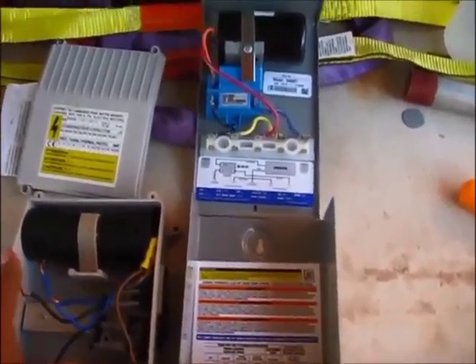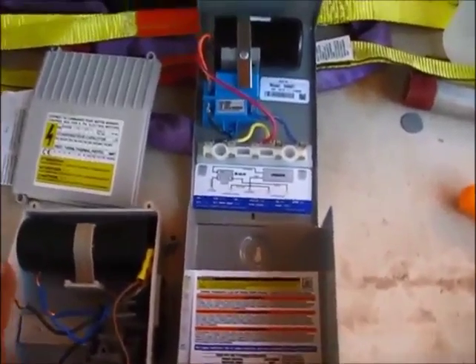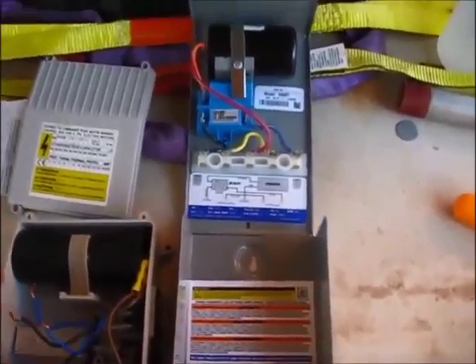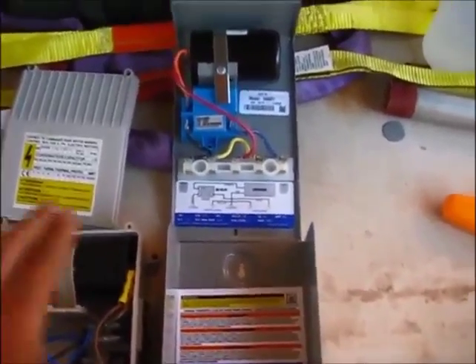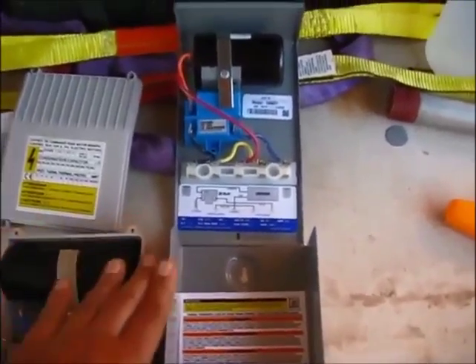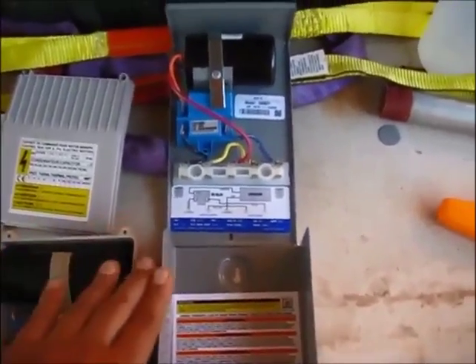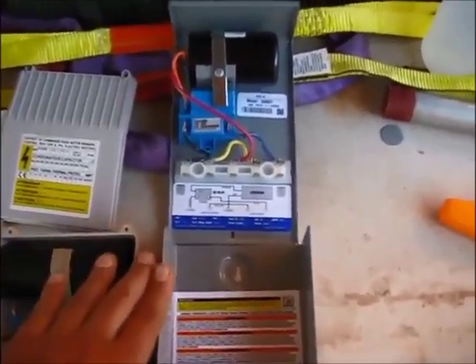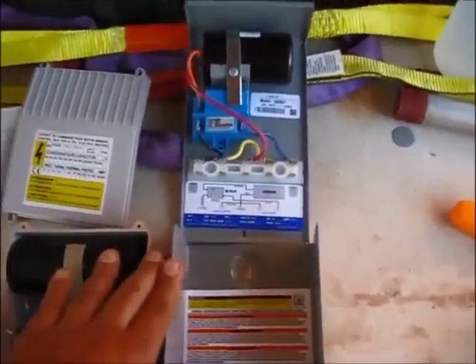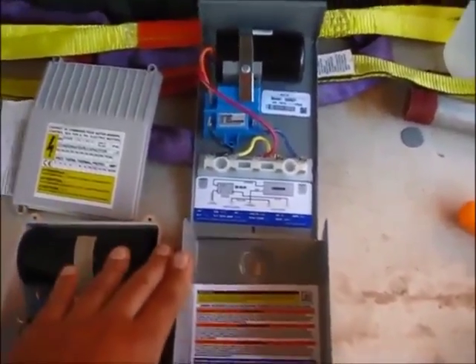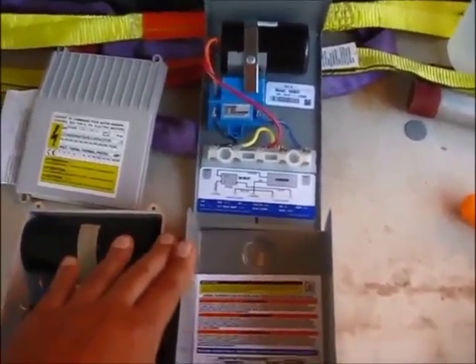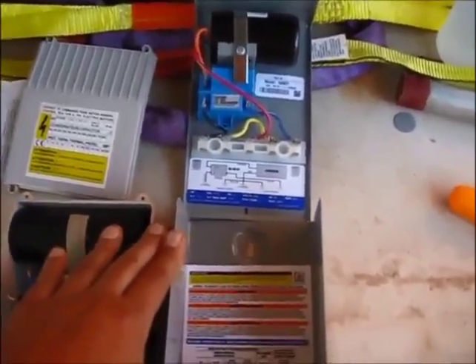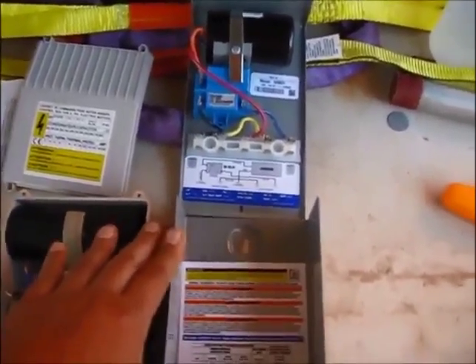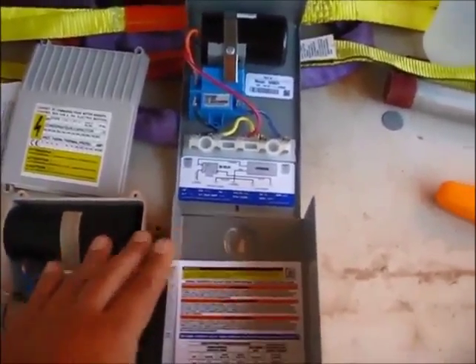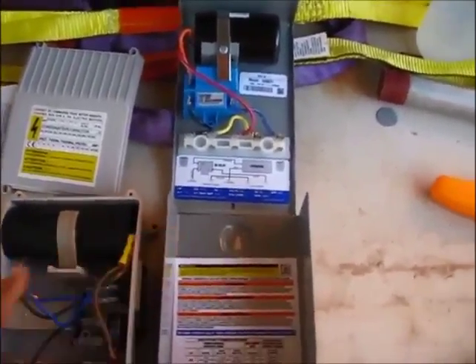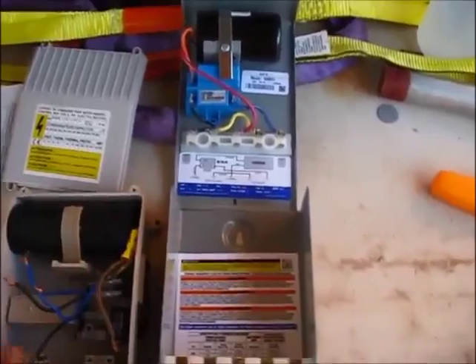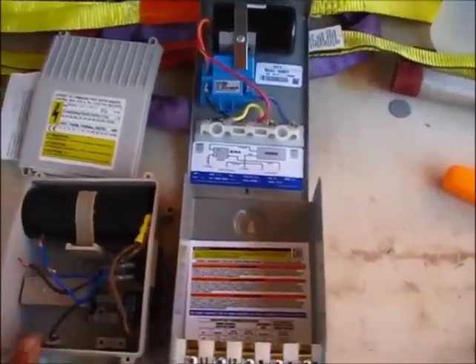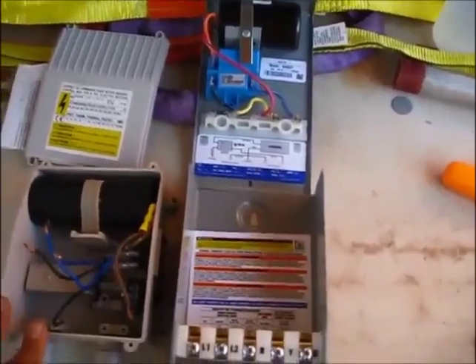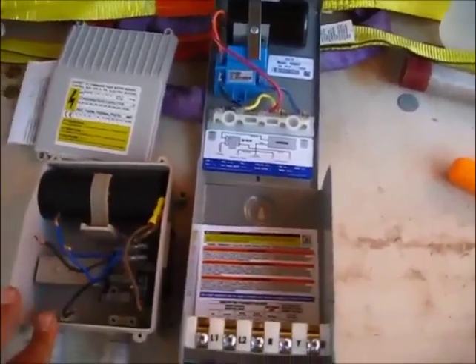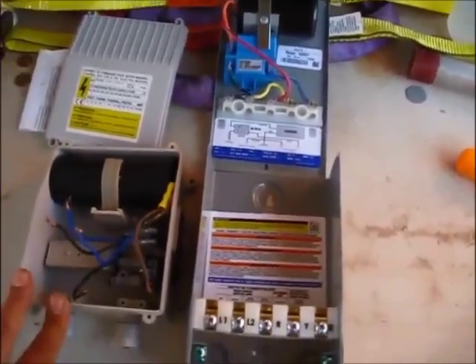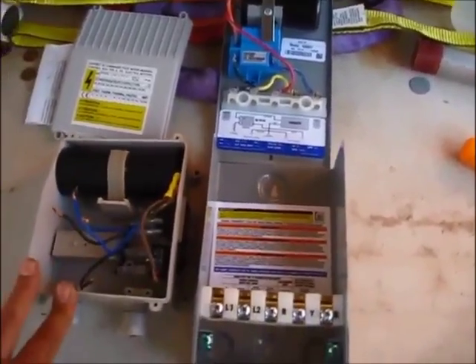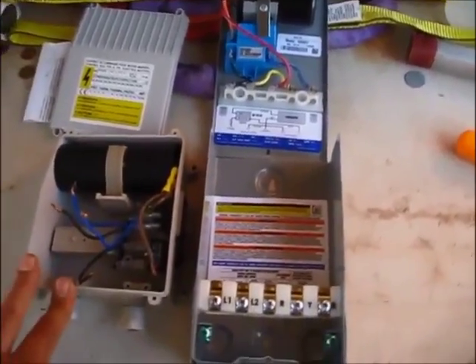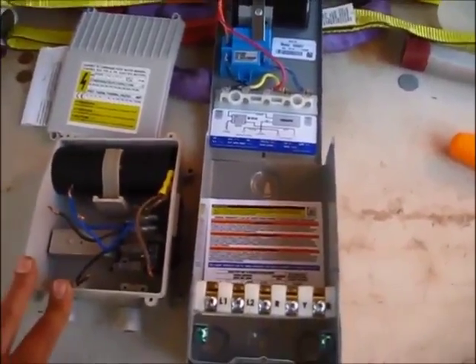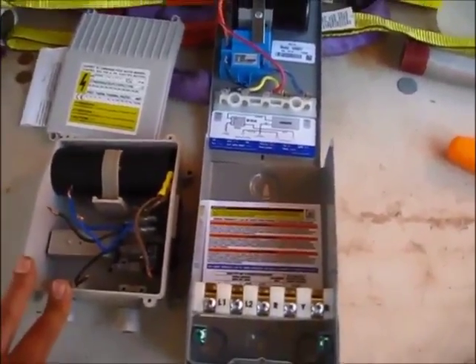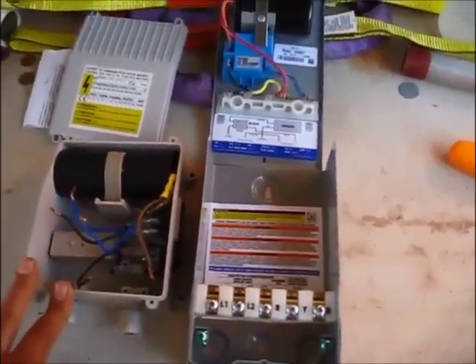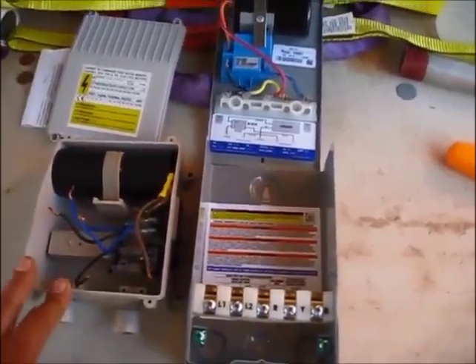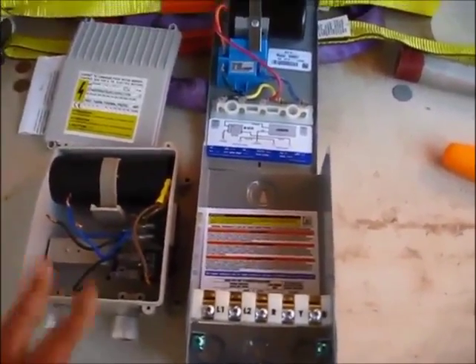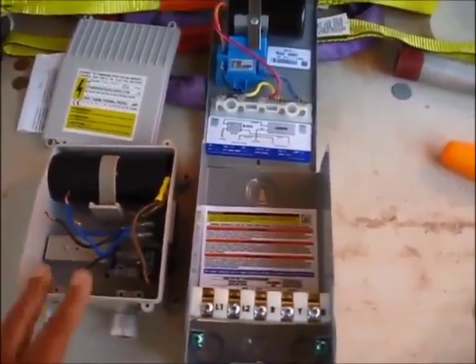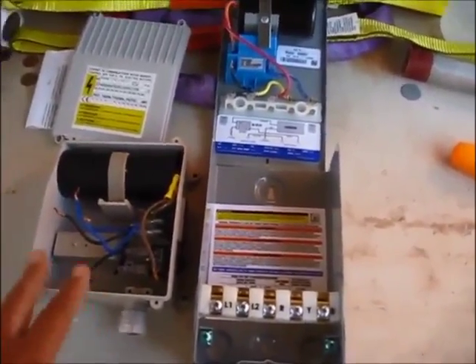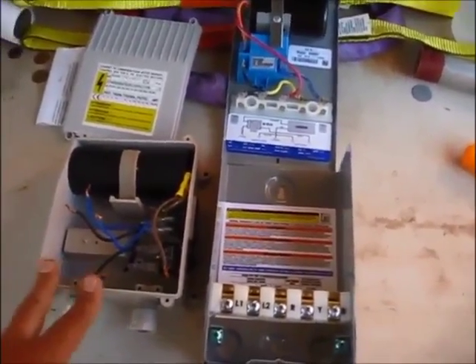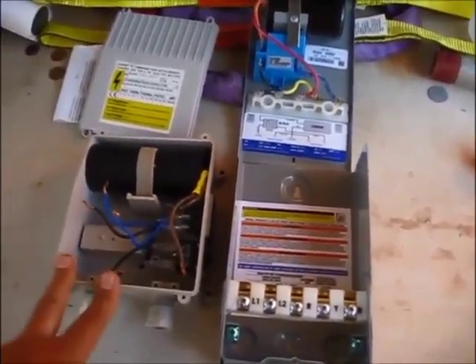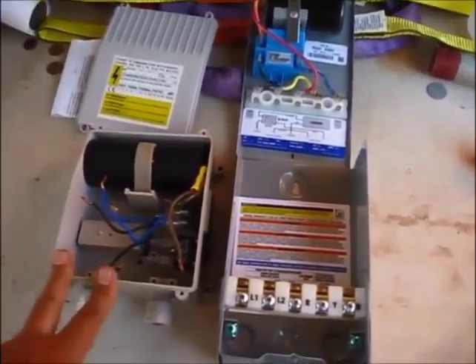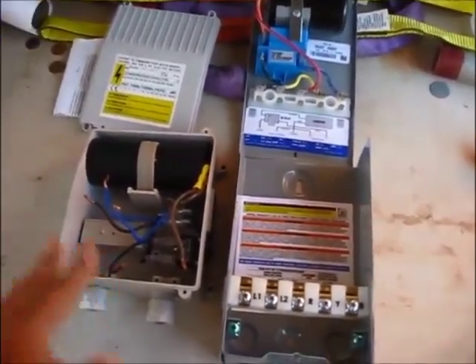This box runs about 60 dollars, so it wasn't a lot of money — and money well spent compared to this piece of junk.